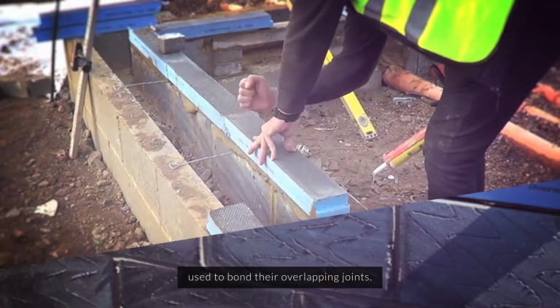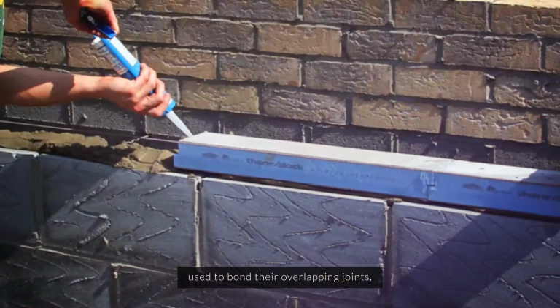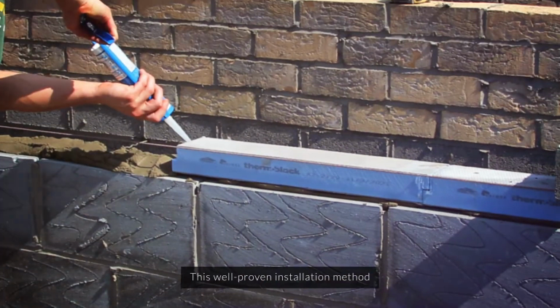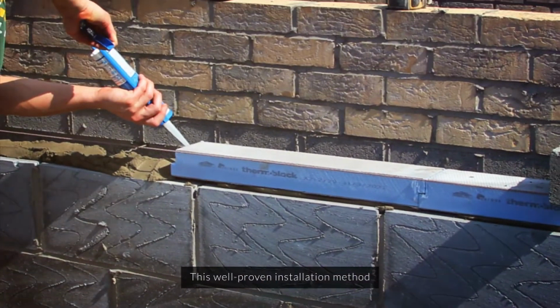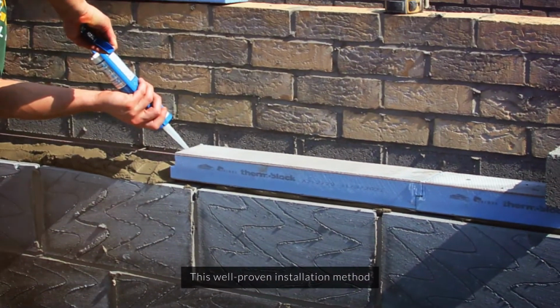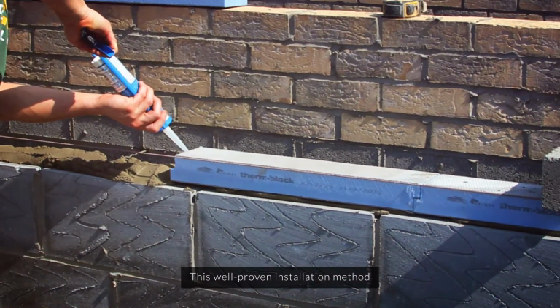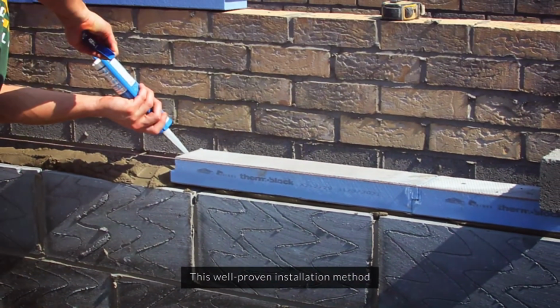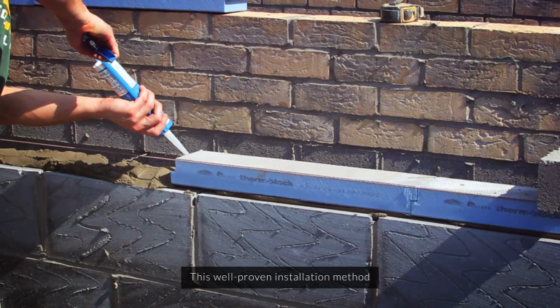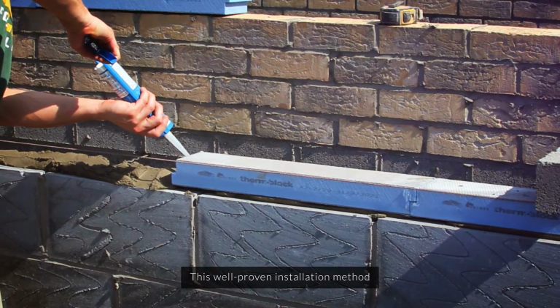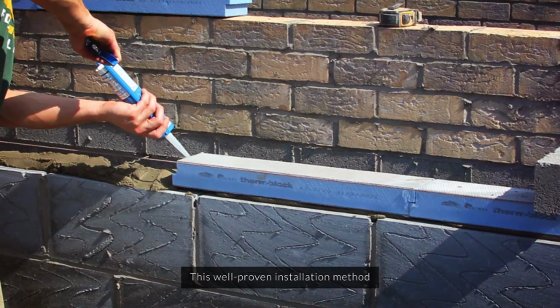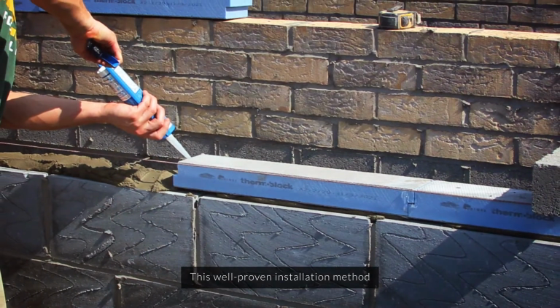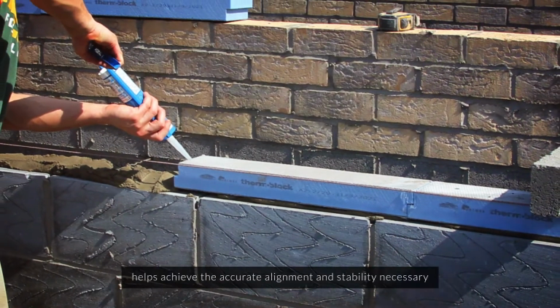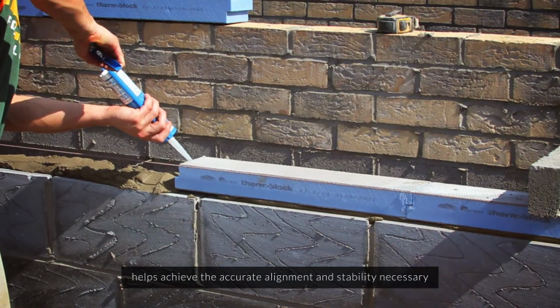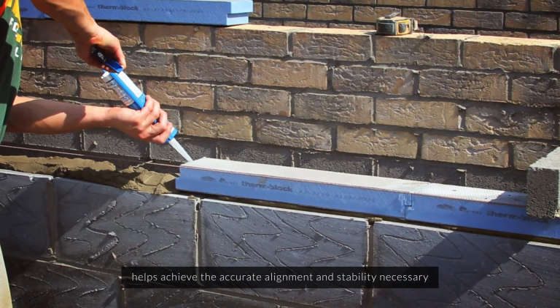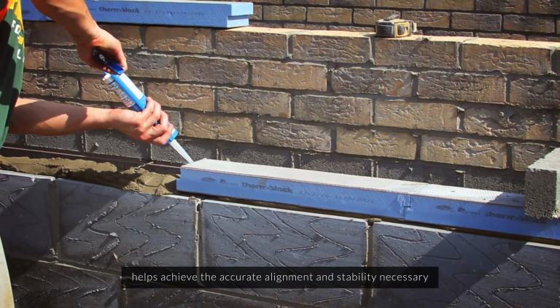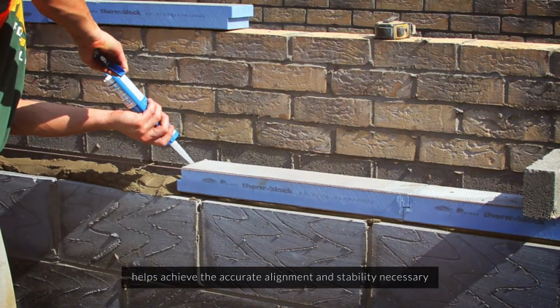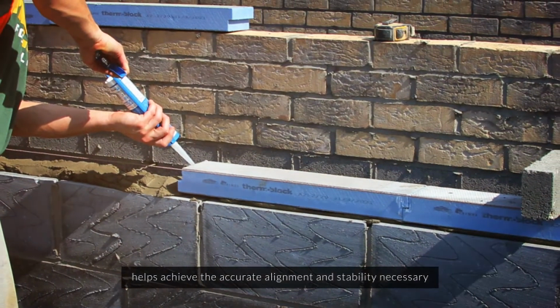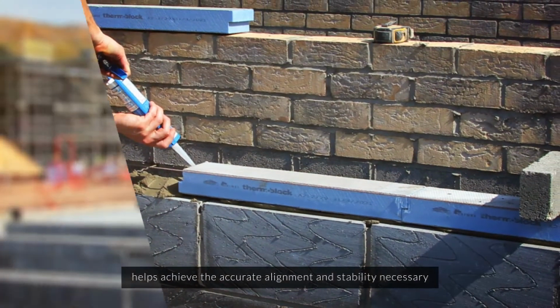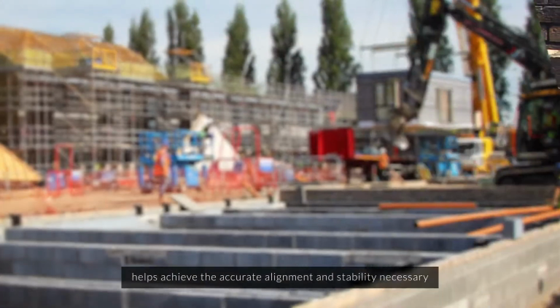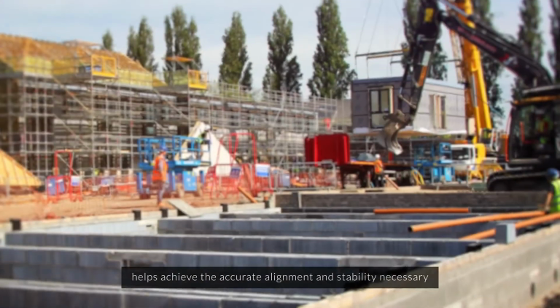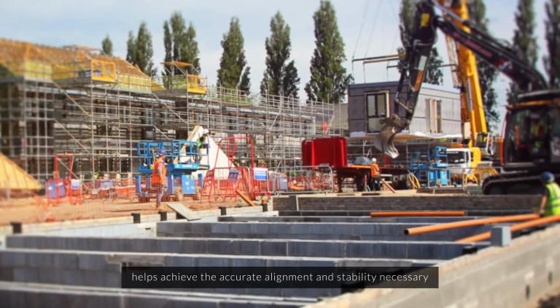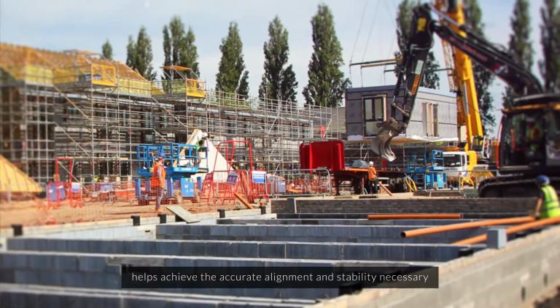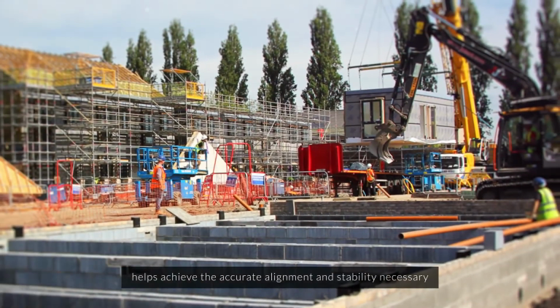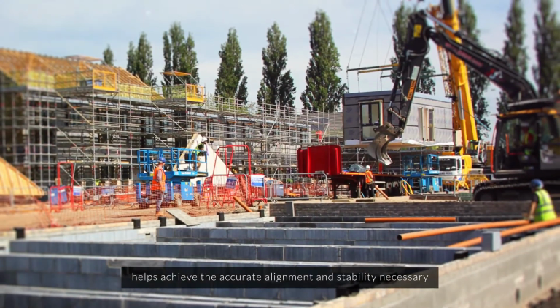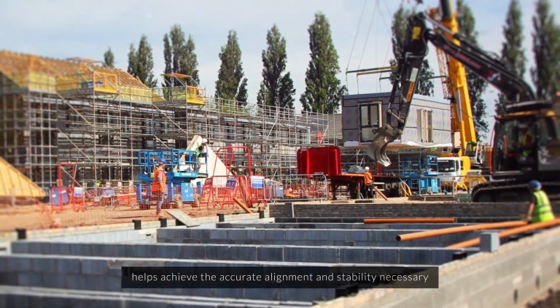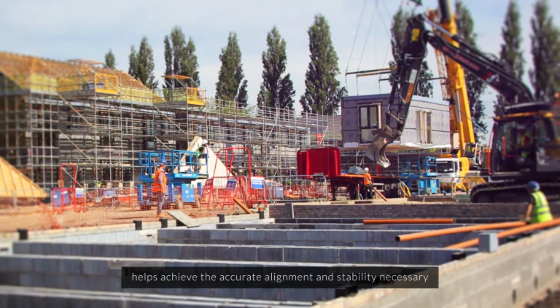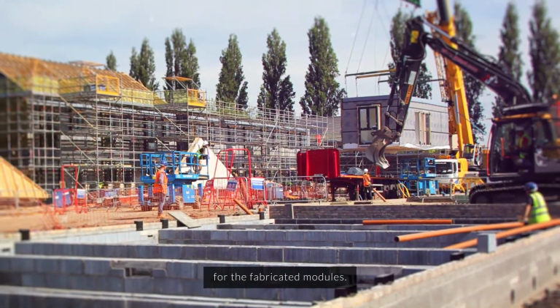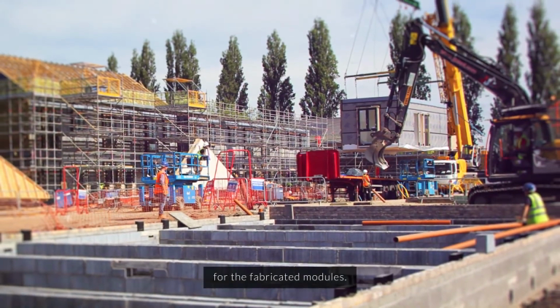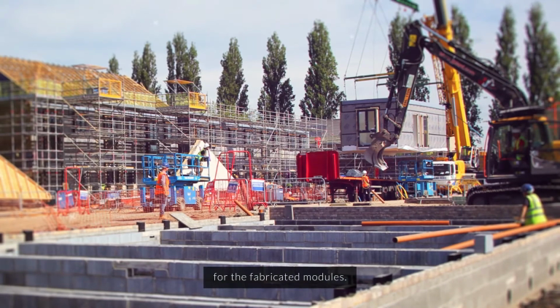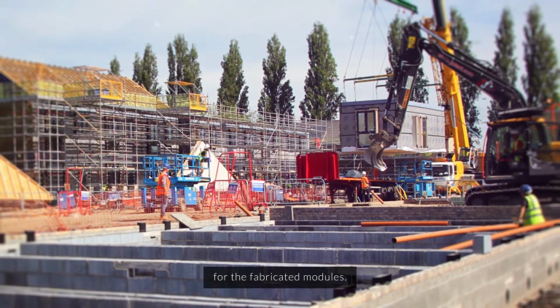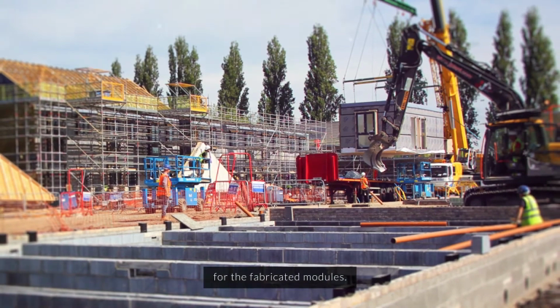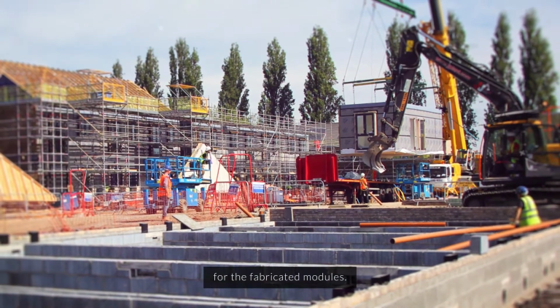This well-proven installation method helps achieve the accurate alignment and stability necessary for the fabricated modules.